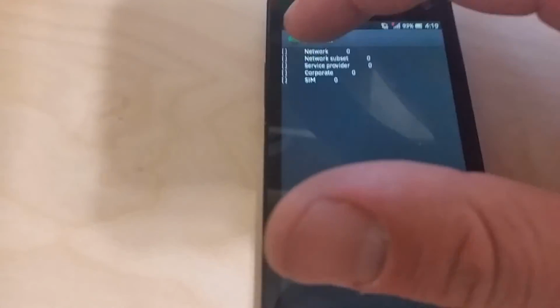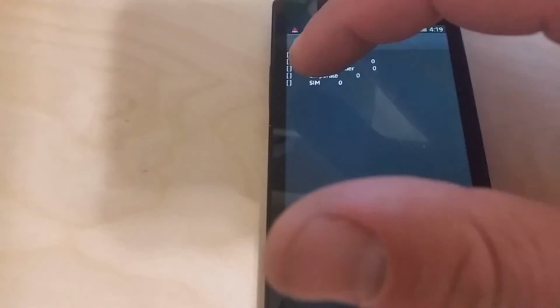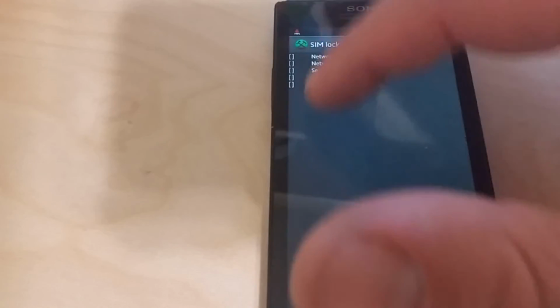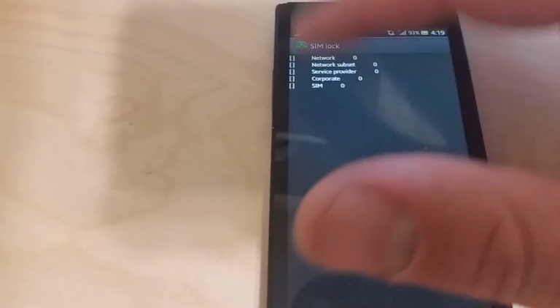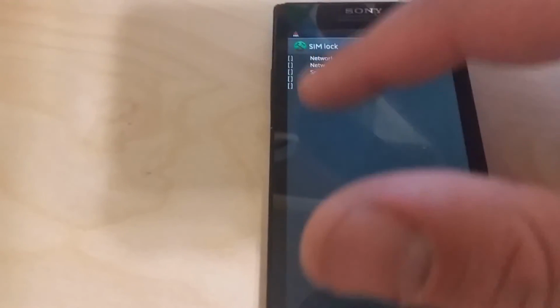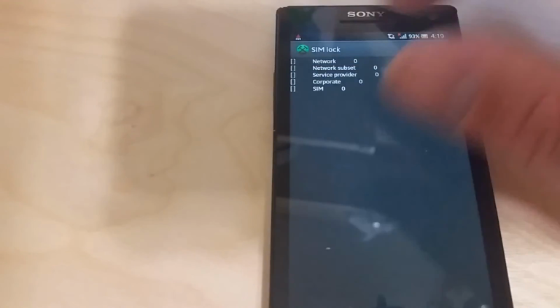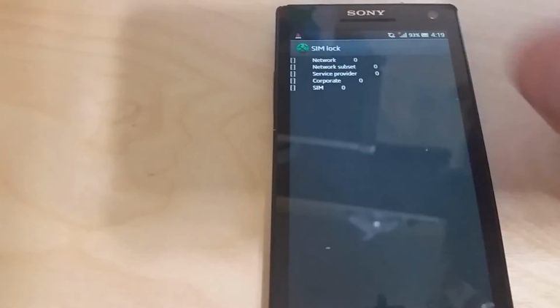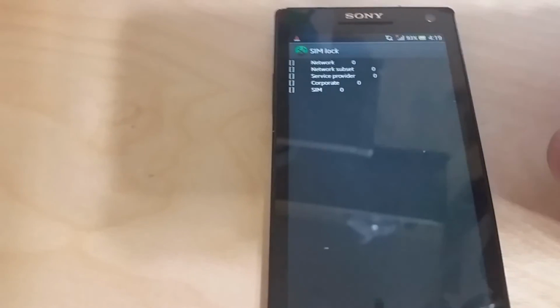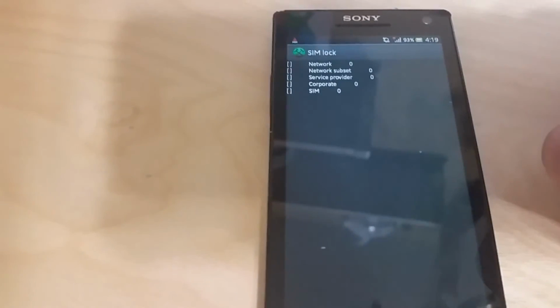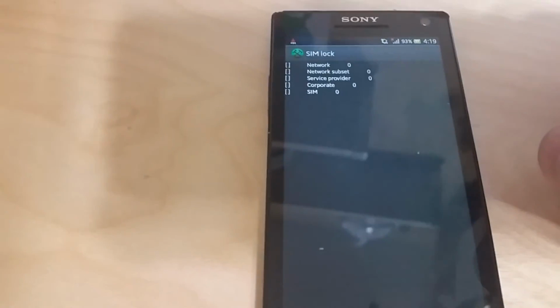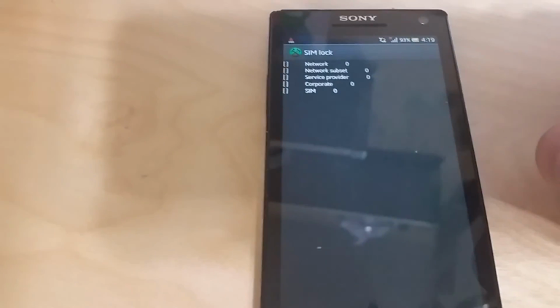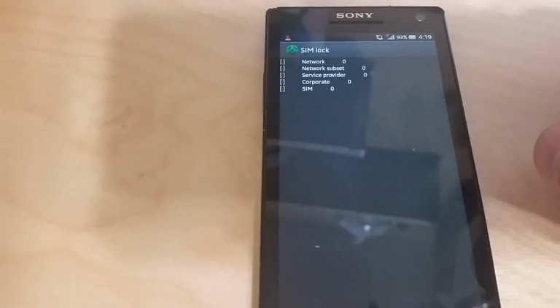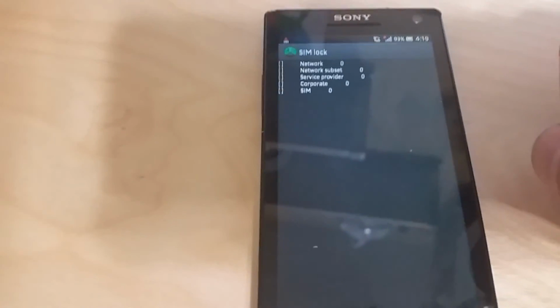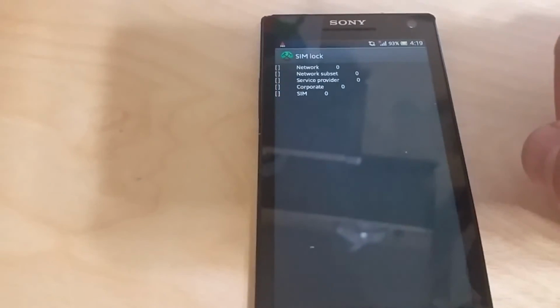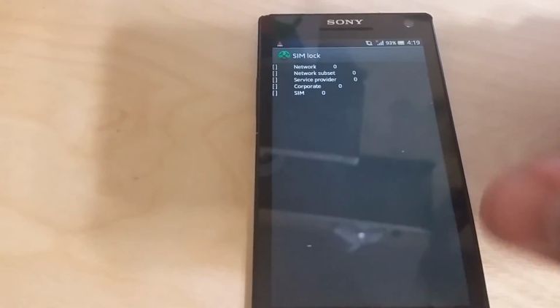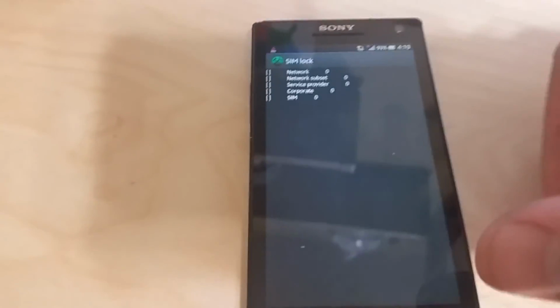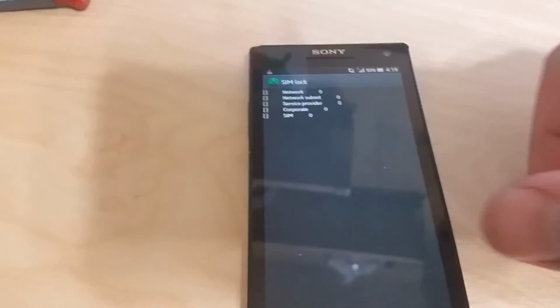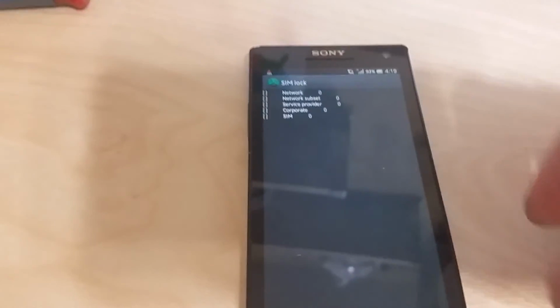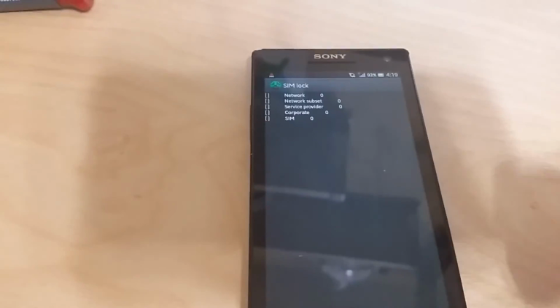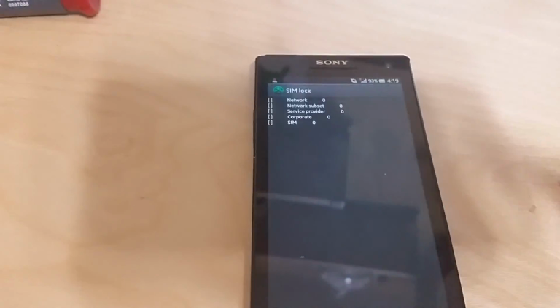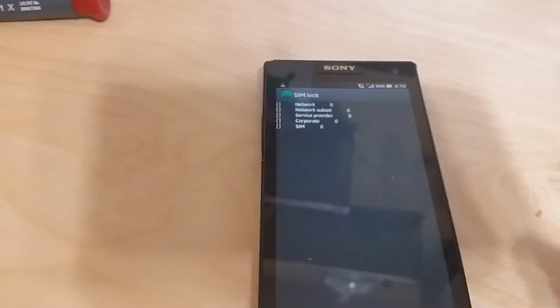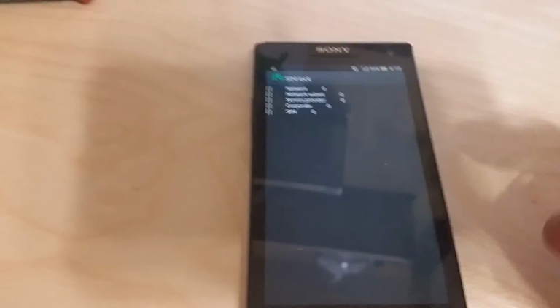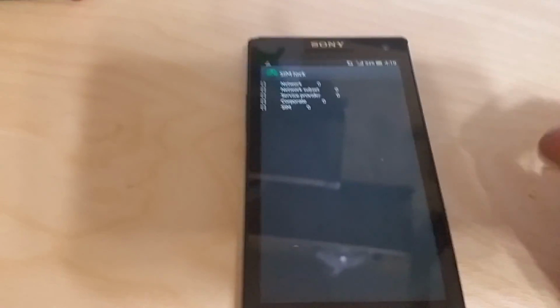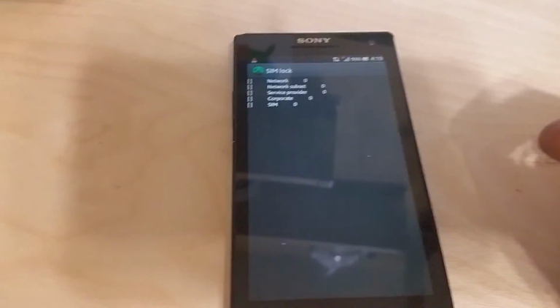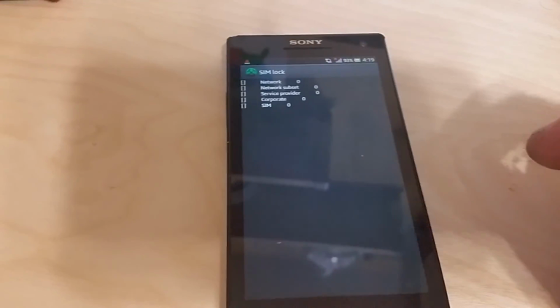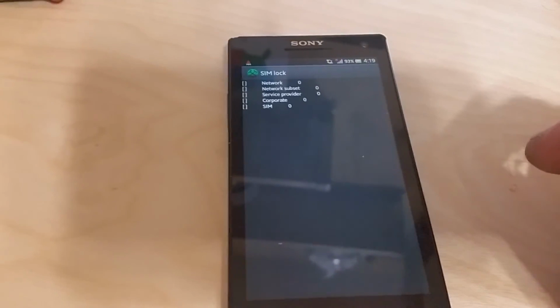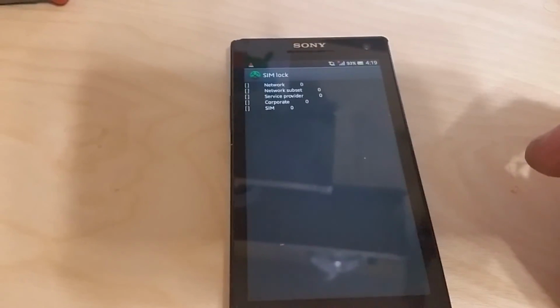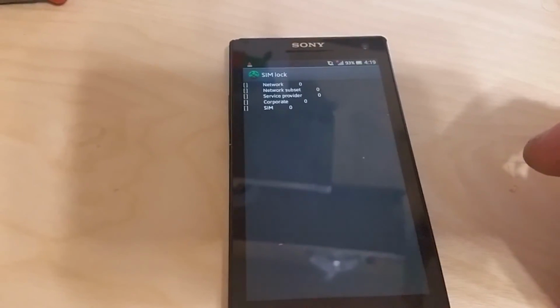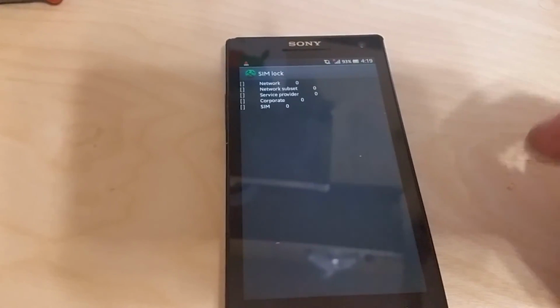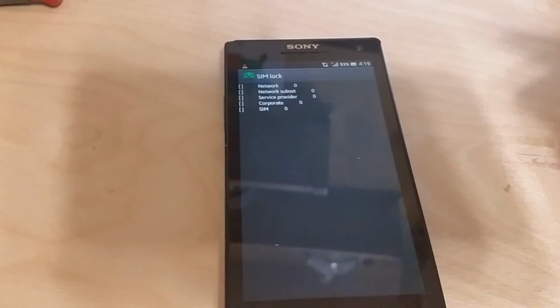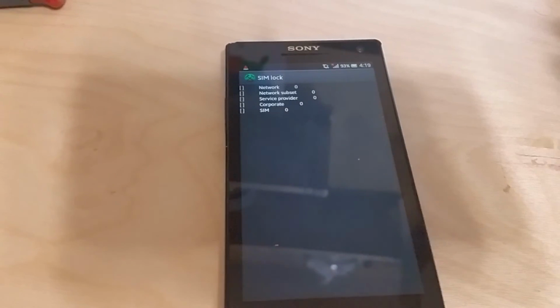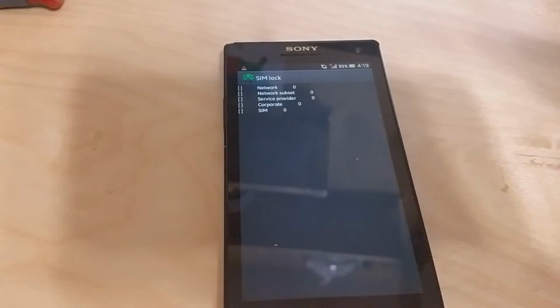If all you see are brackets on this side, then your phone is unlocked. That's how you check if the phone is locked or not.